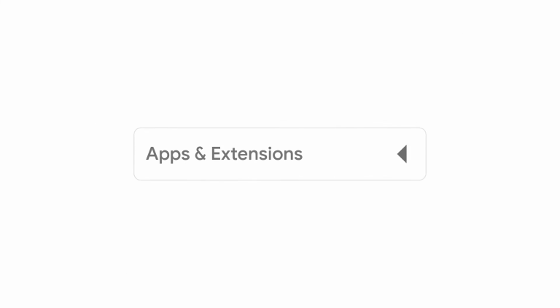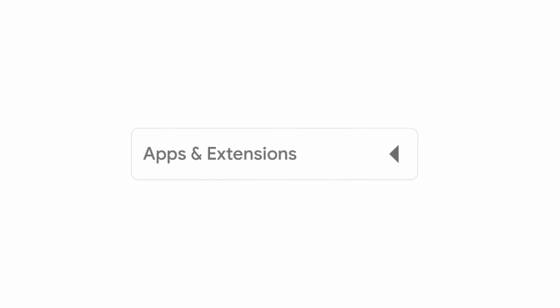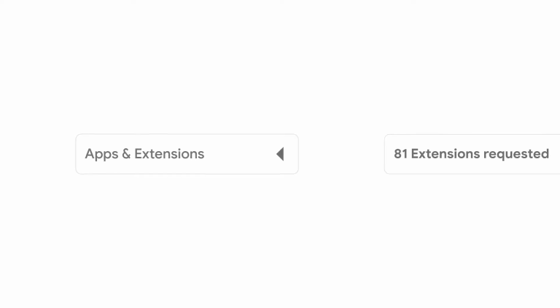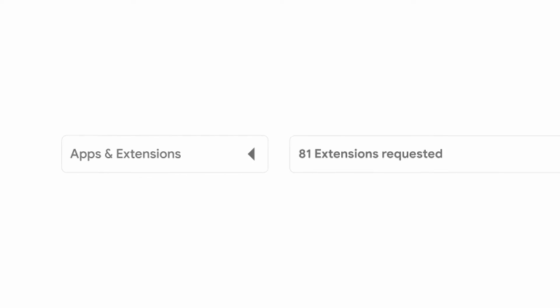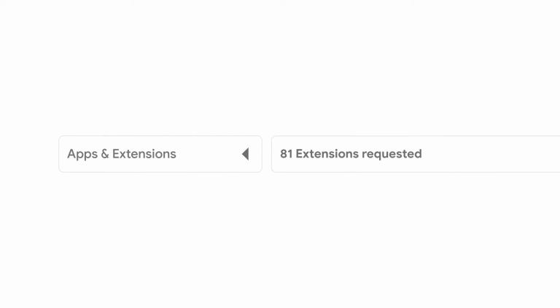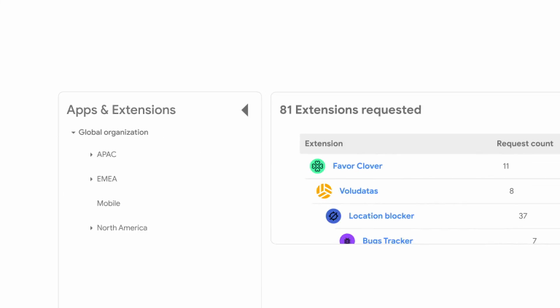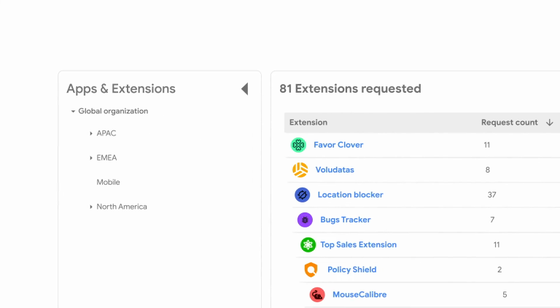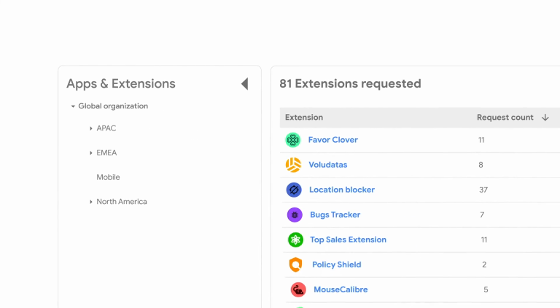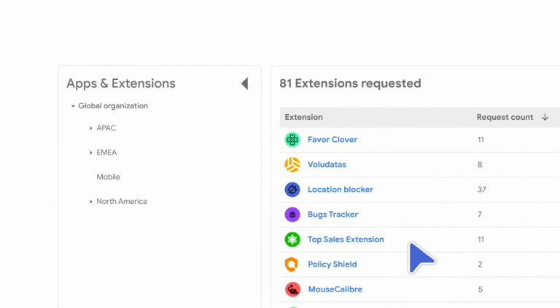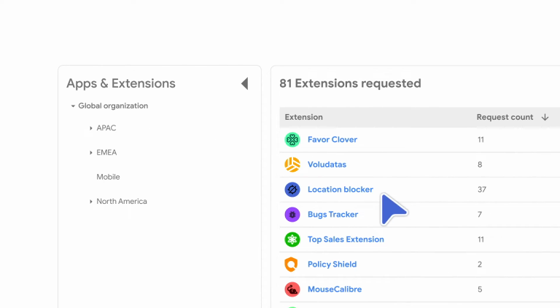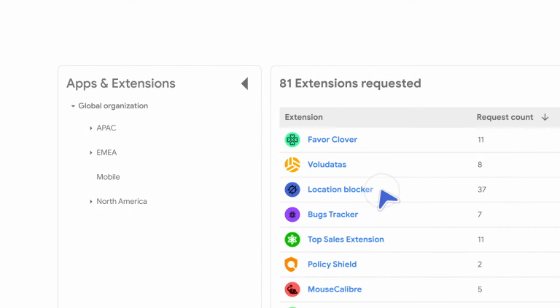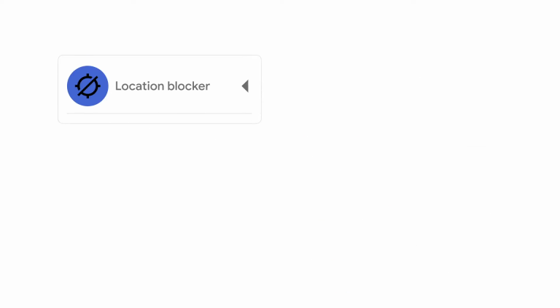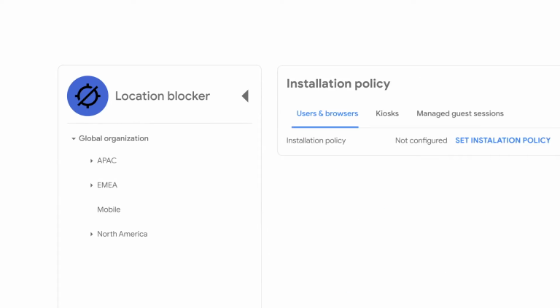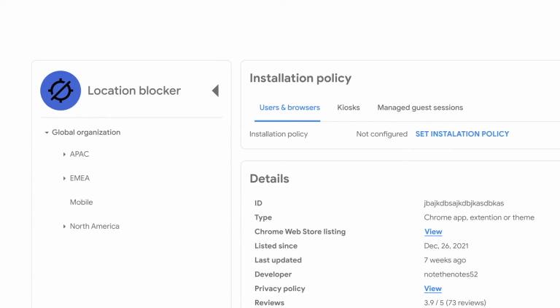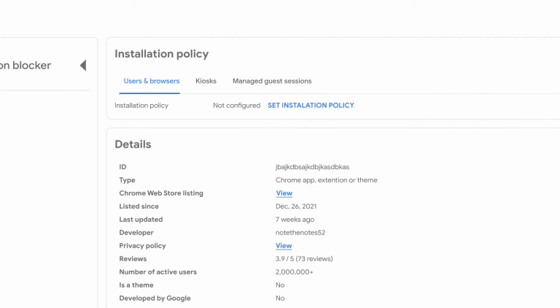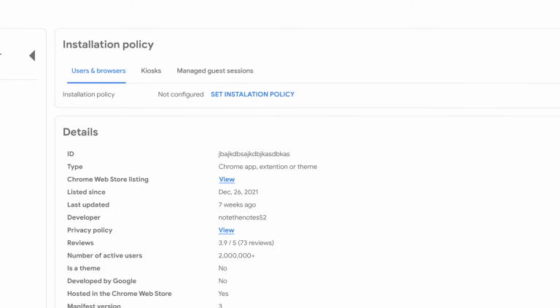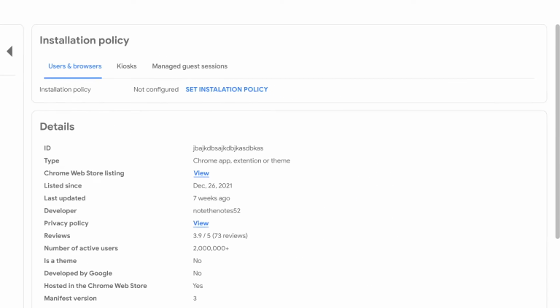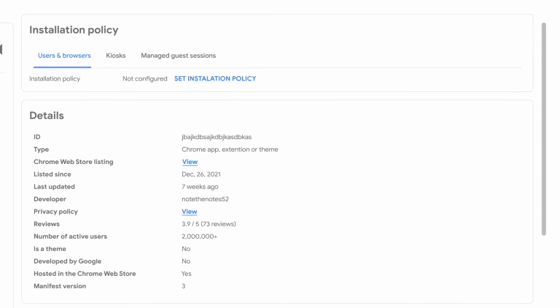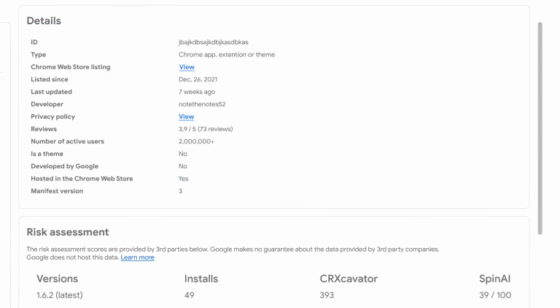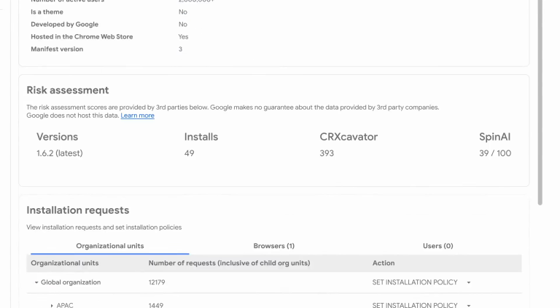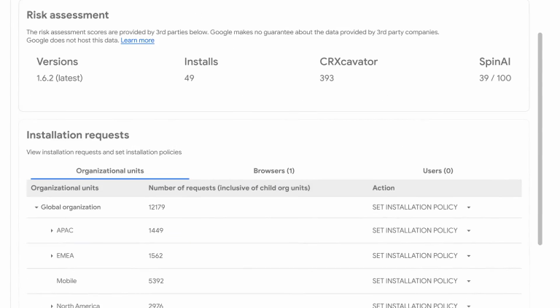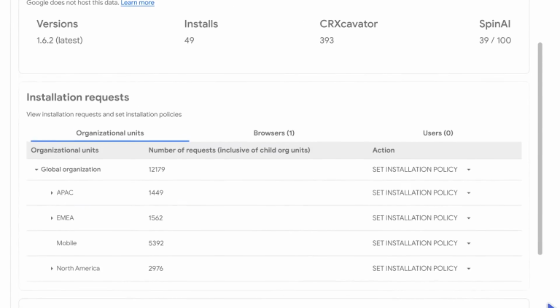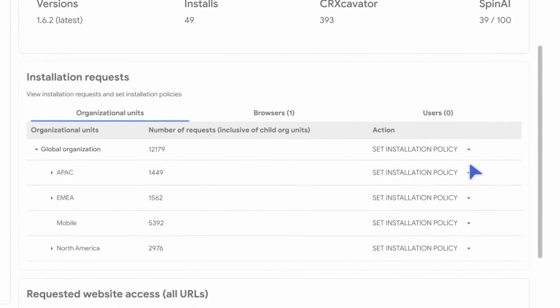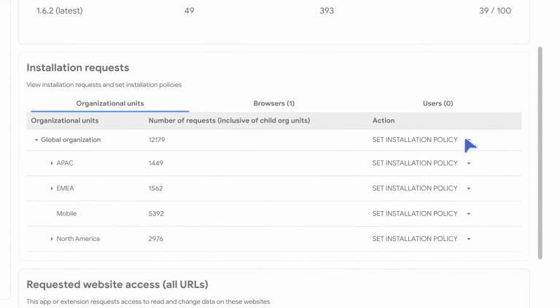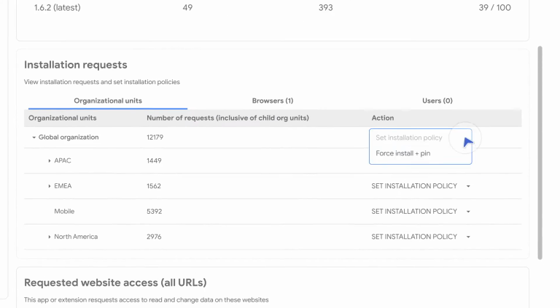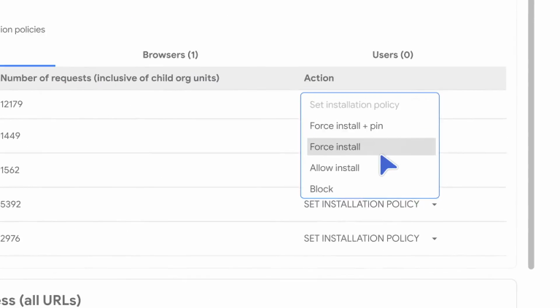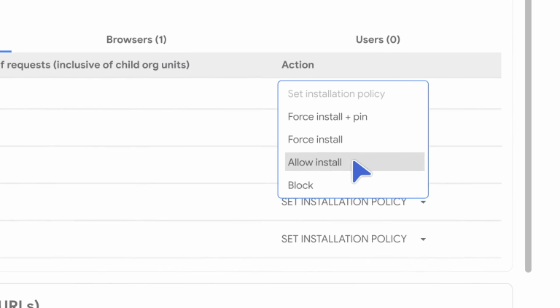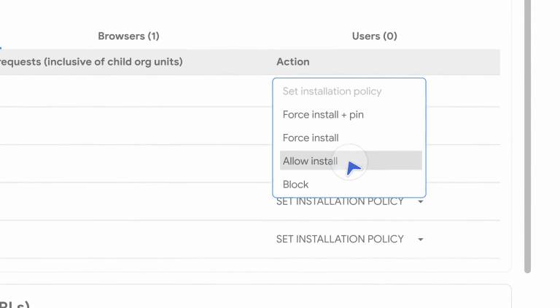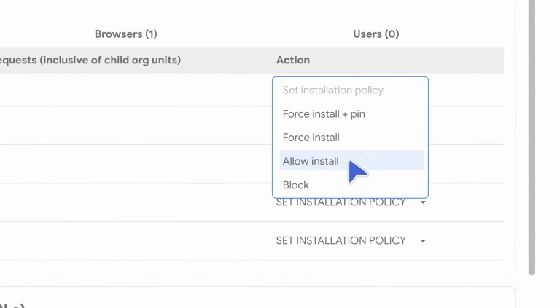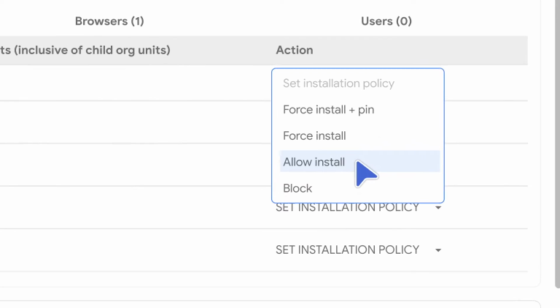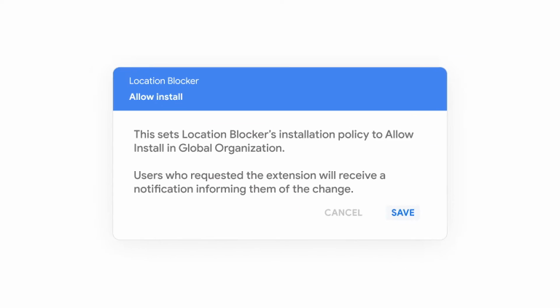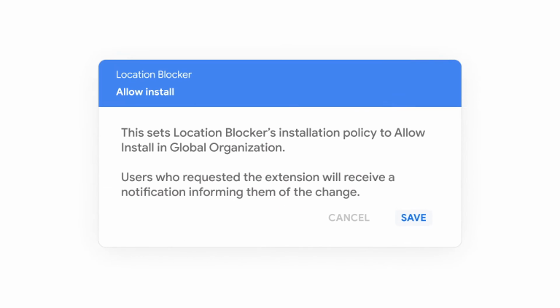That is a lot of pending extension requests. Let me just check out the details. This one I can approve.